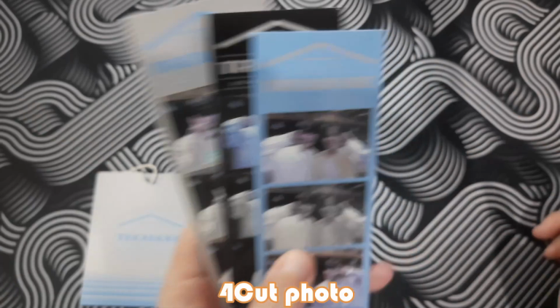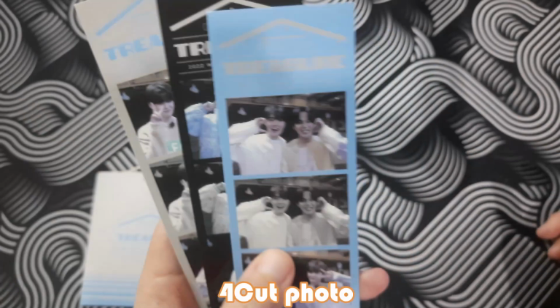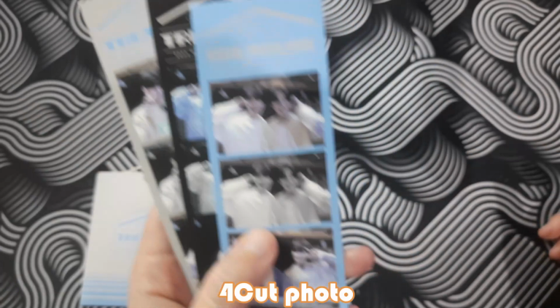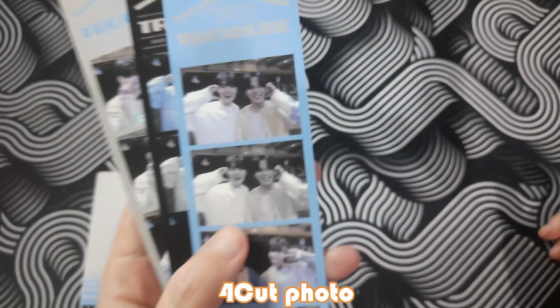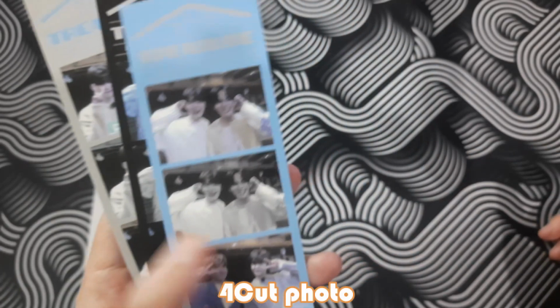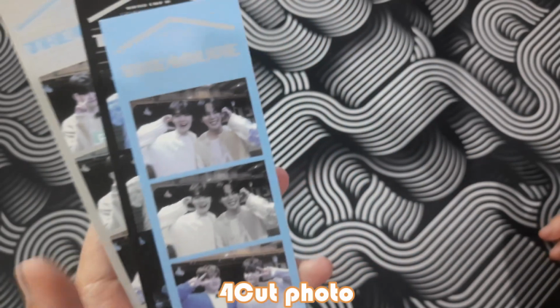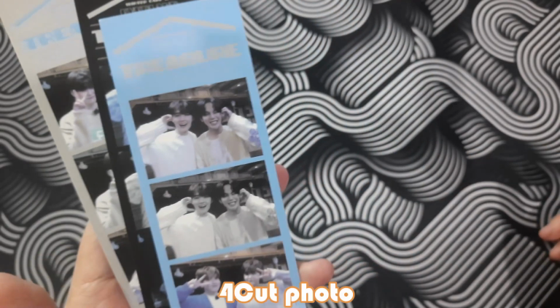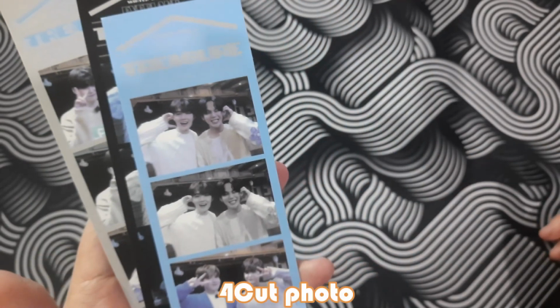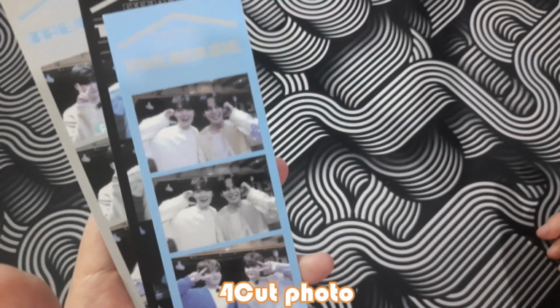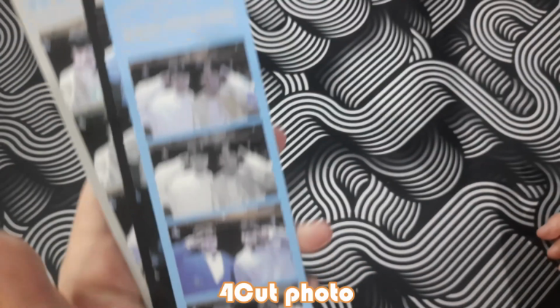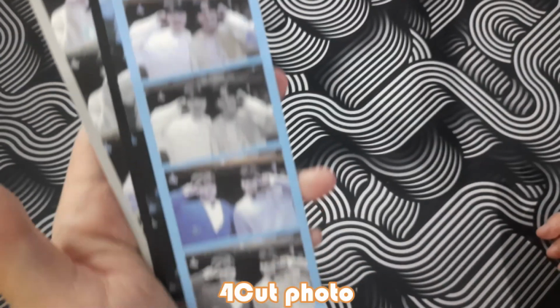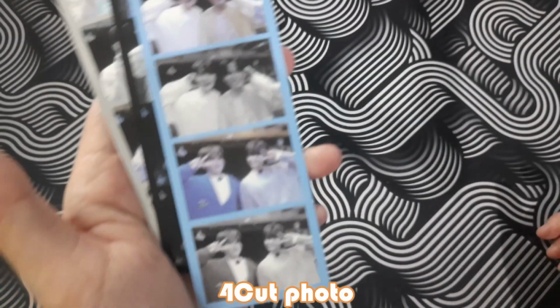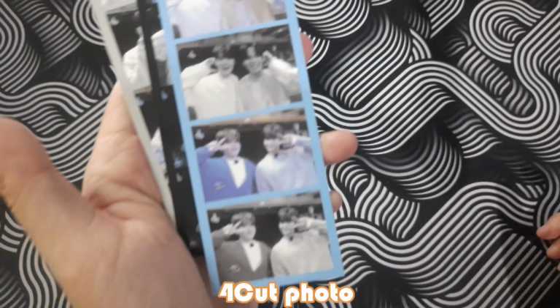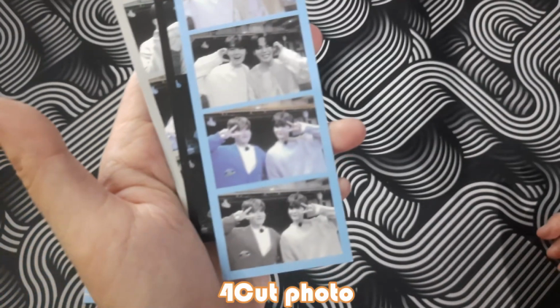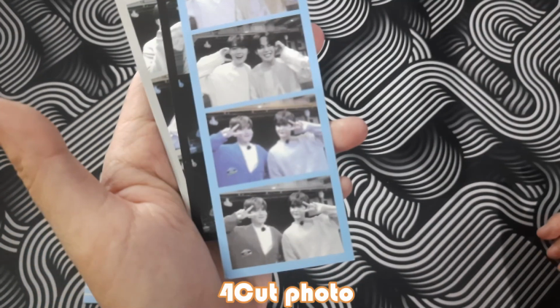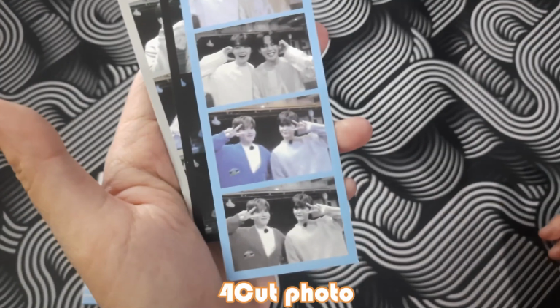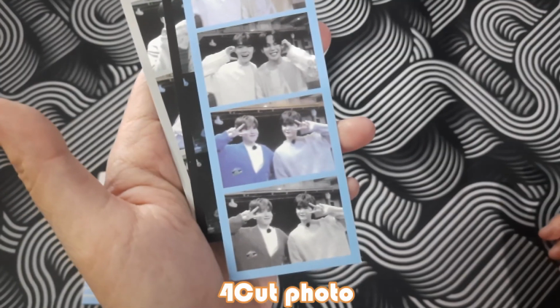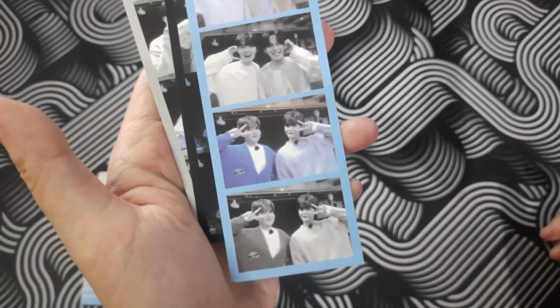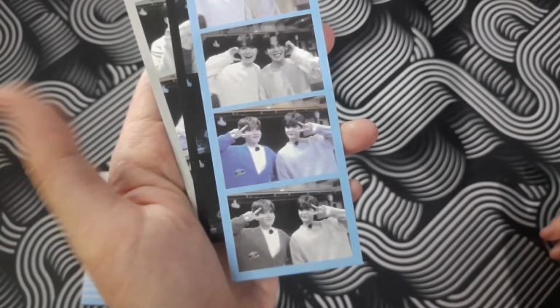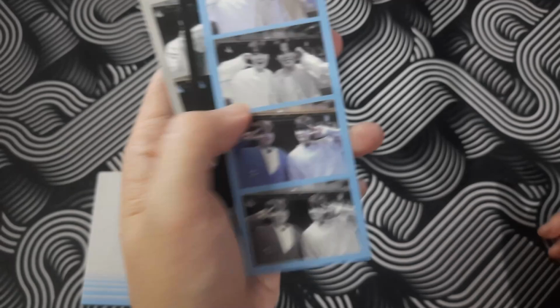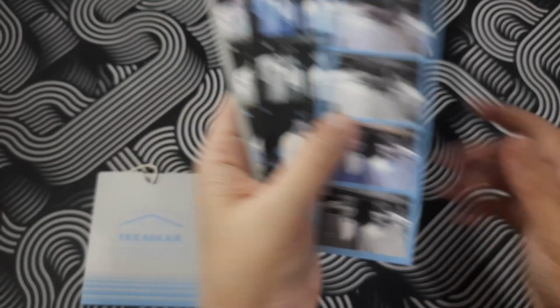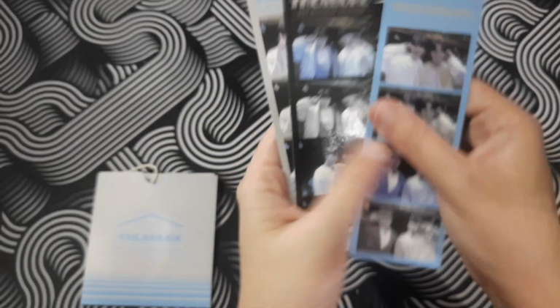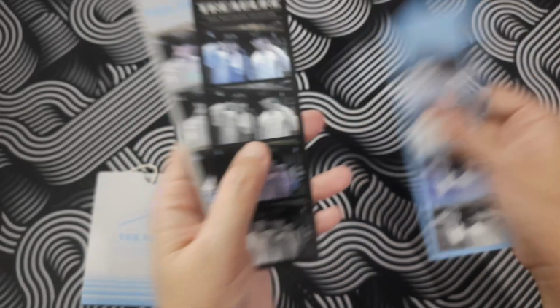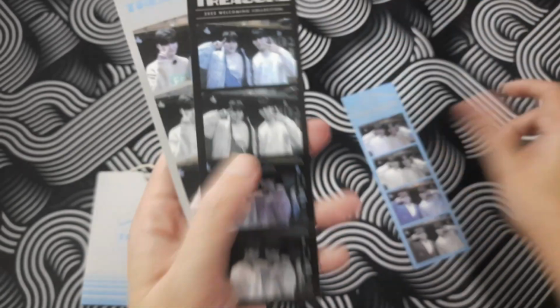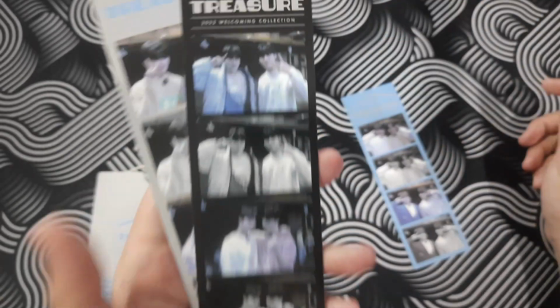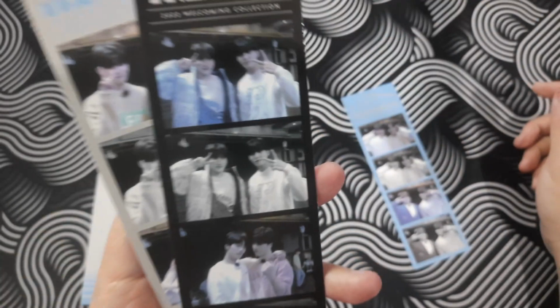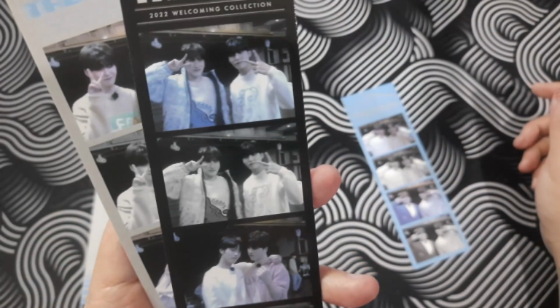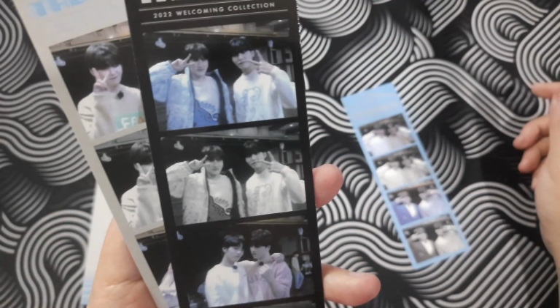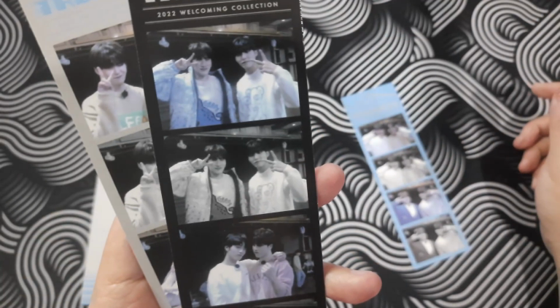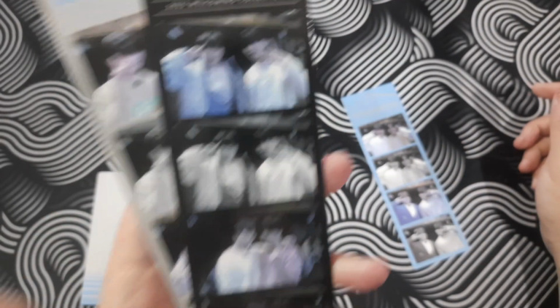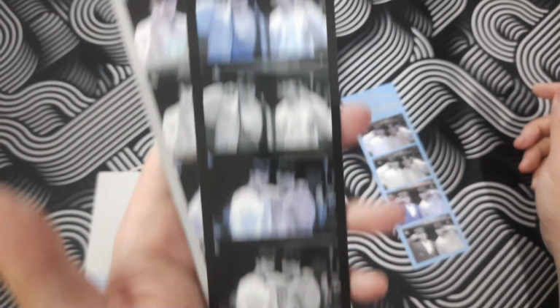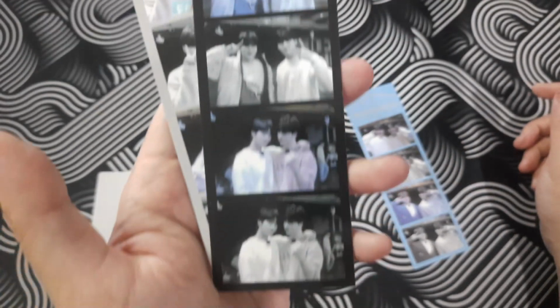Next, the four-cut photos. Look at them — so cute!